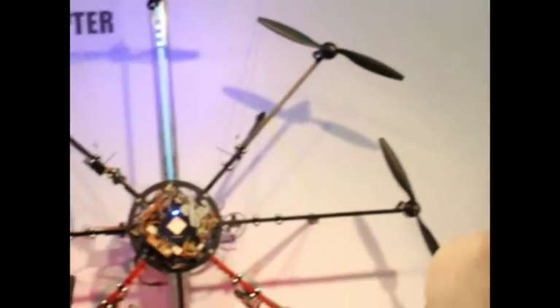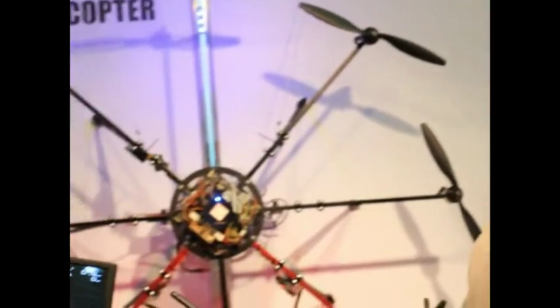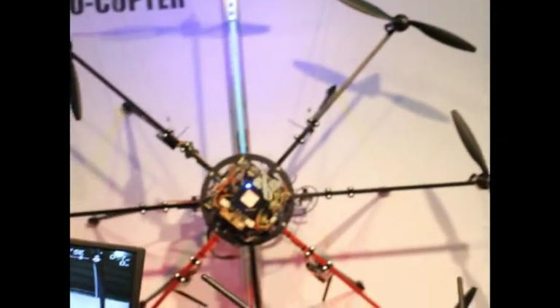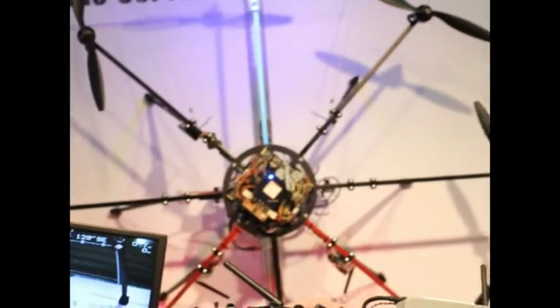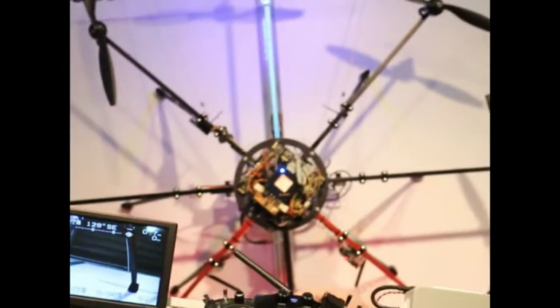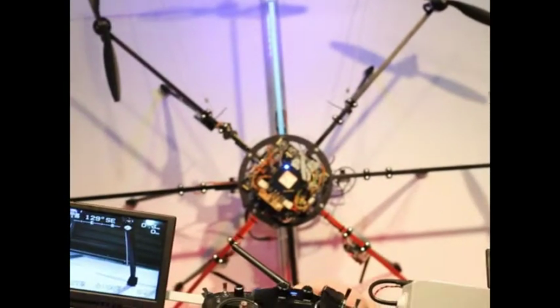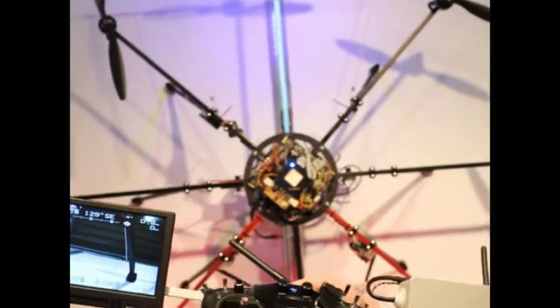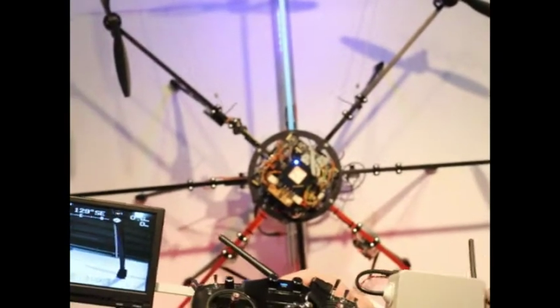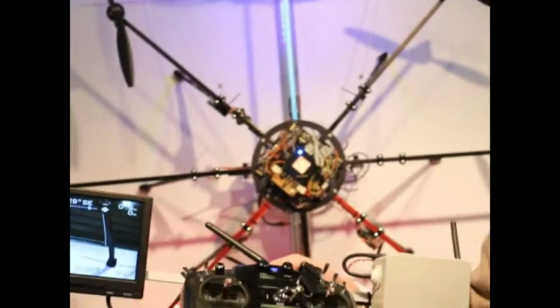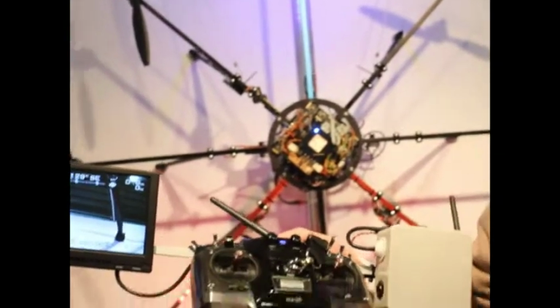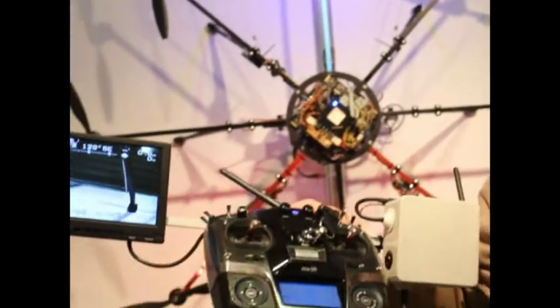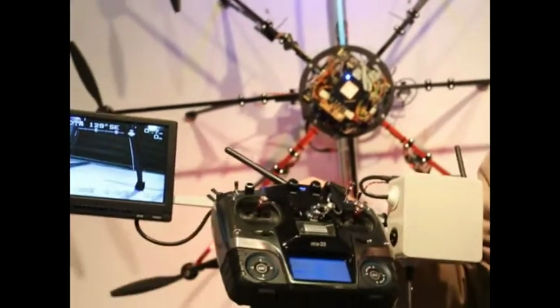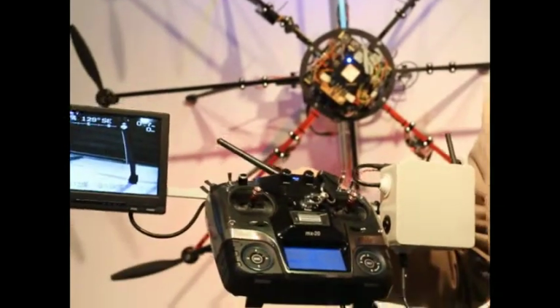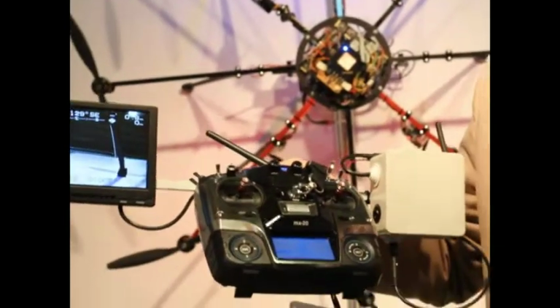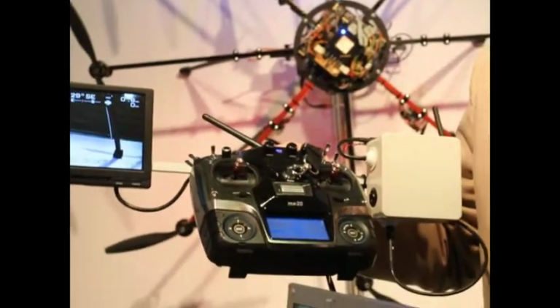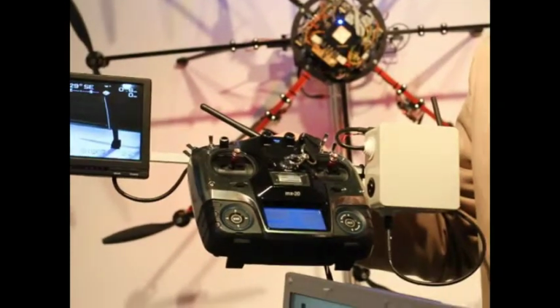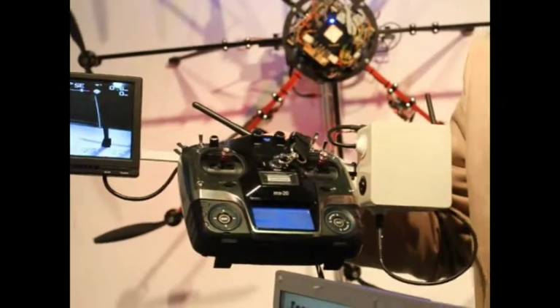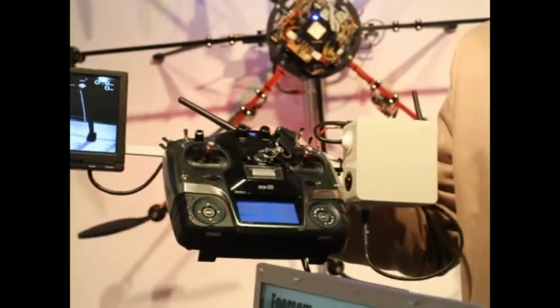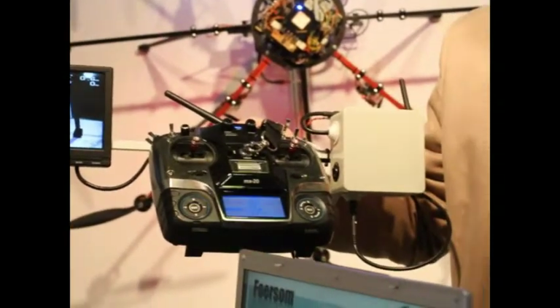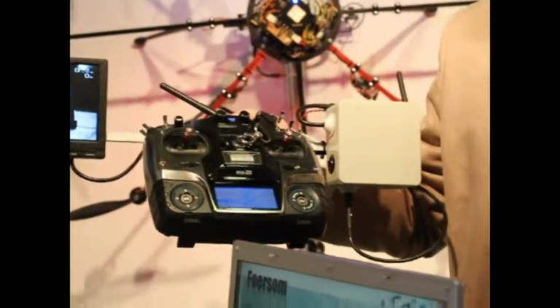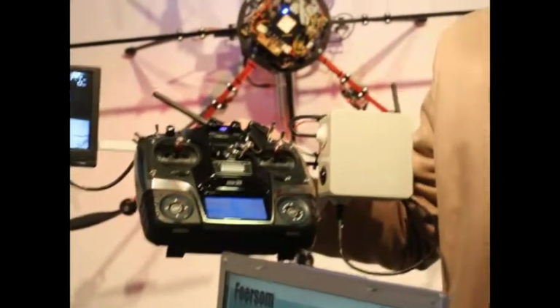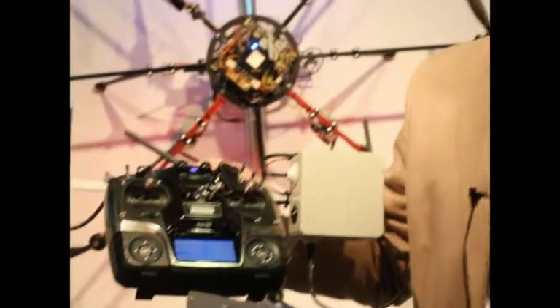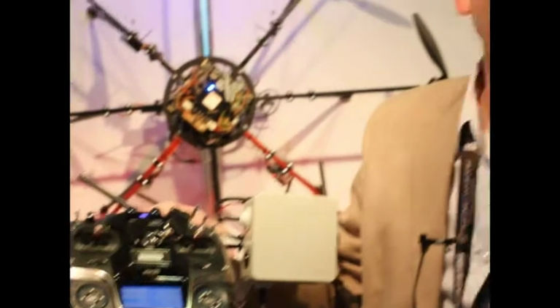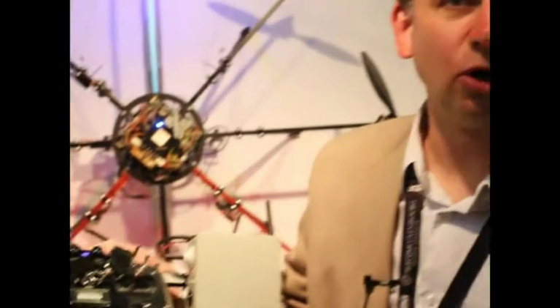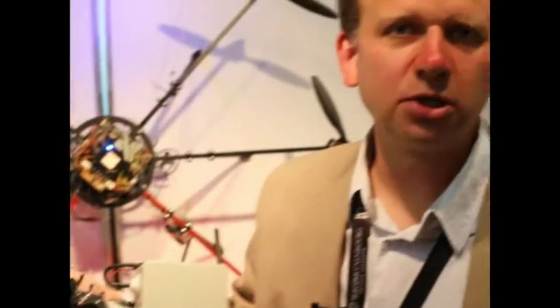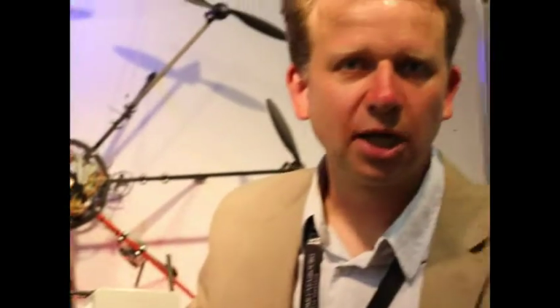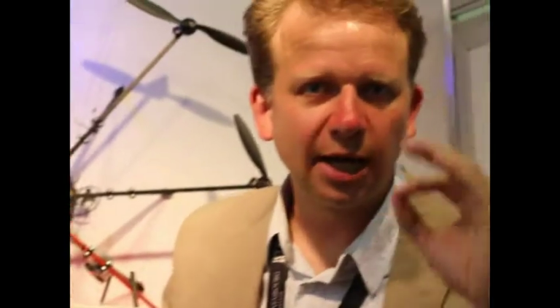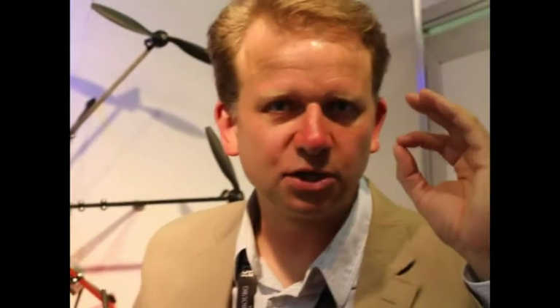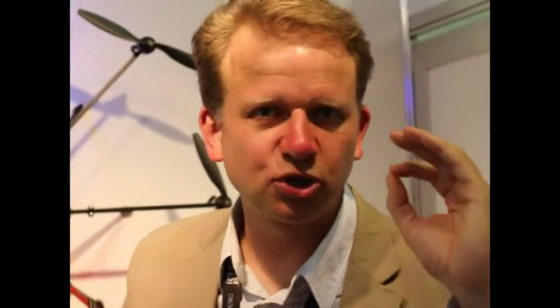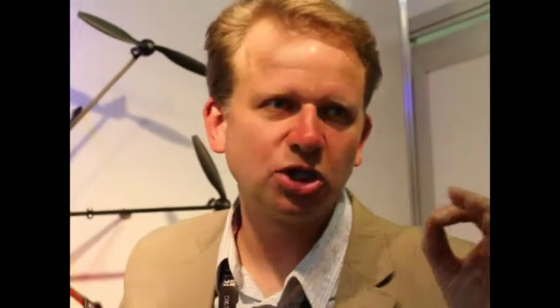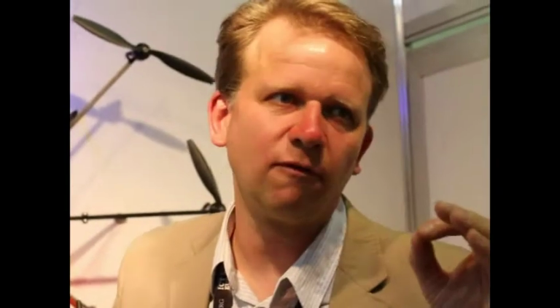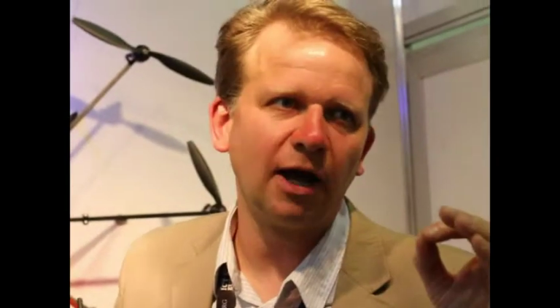It is all electric — there are no fumes, no exhaust. It can fly indoors, it is low noise, and it offers precision flight.